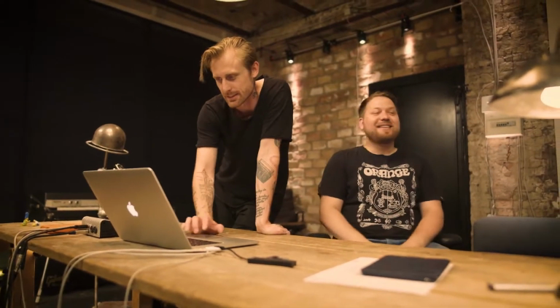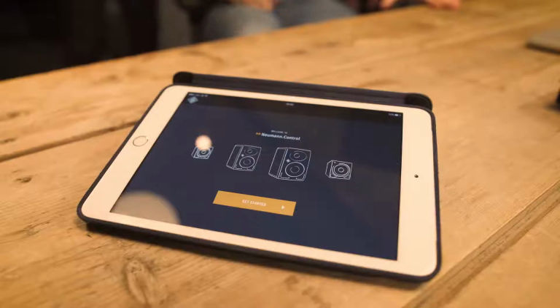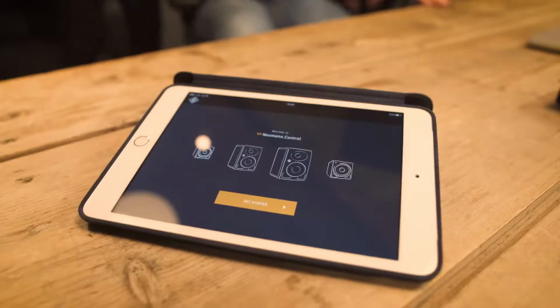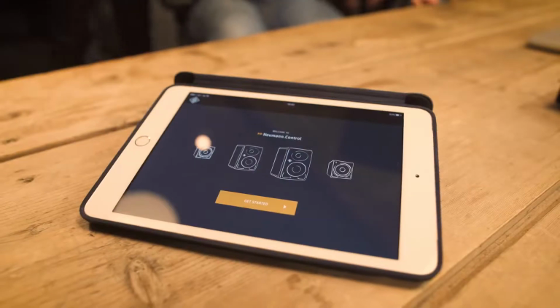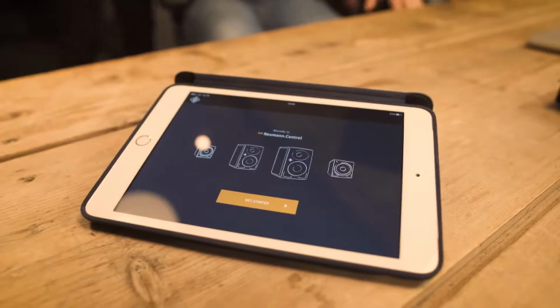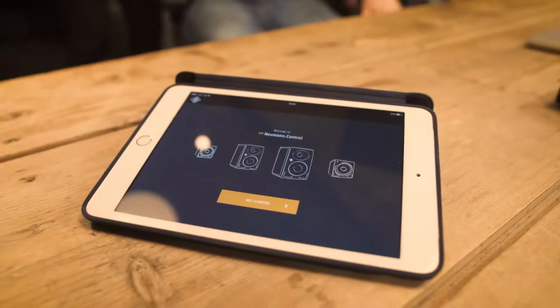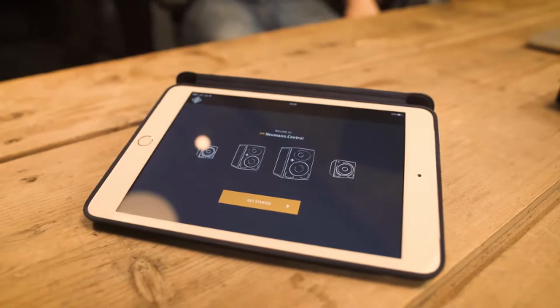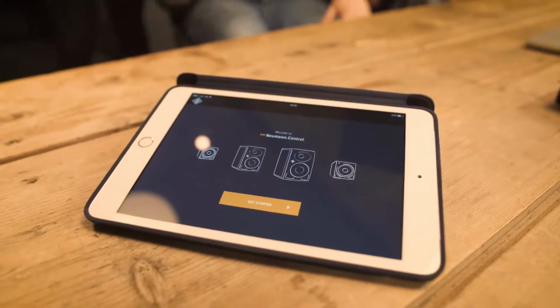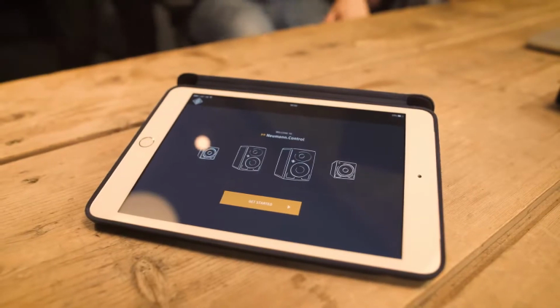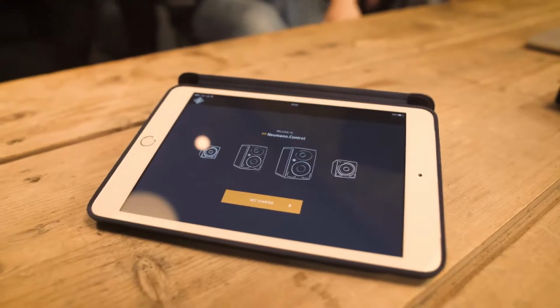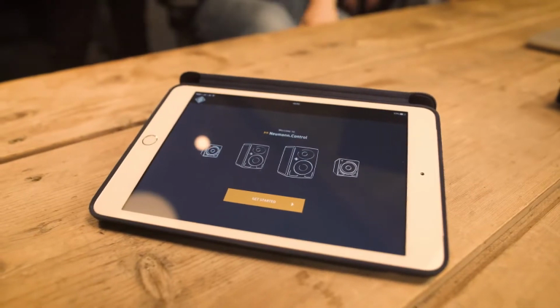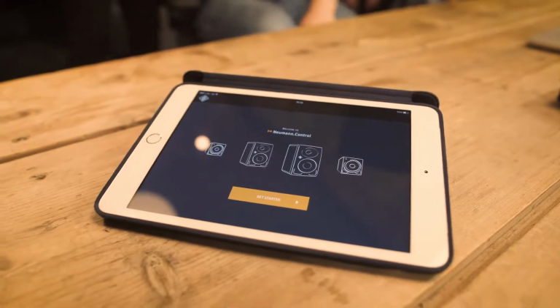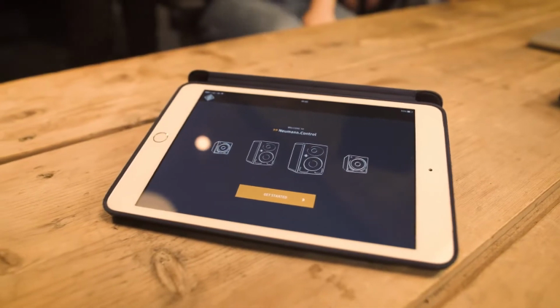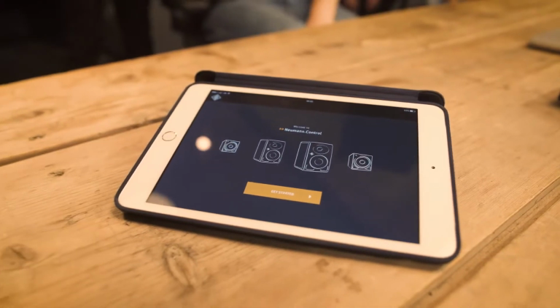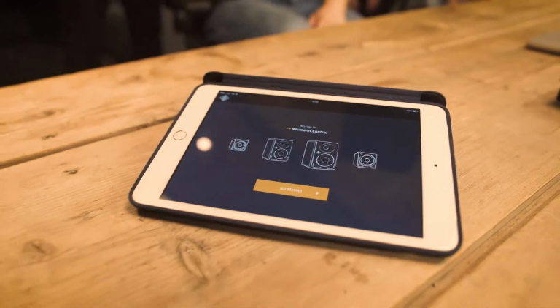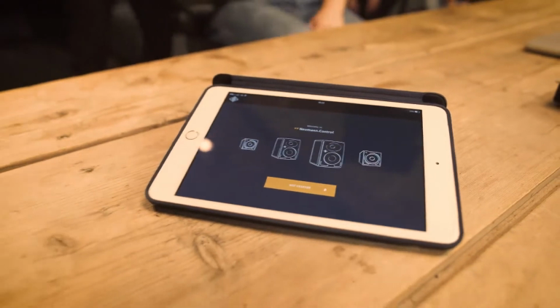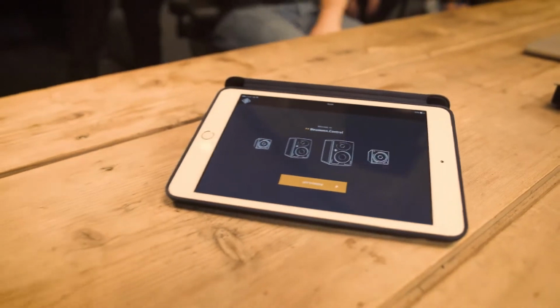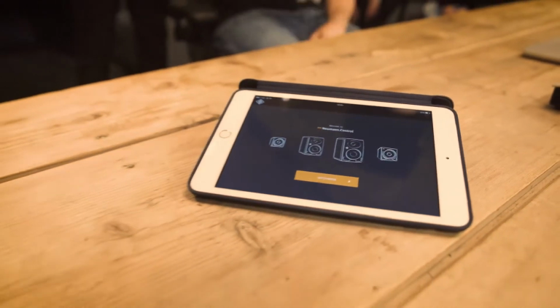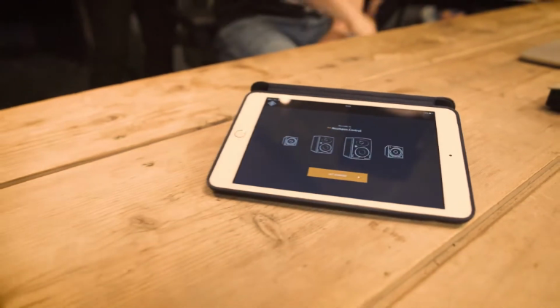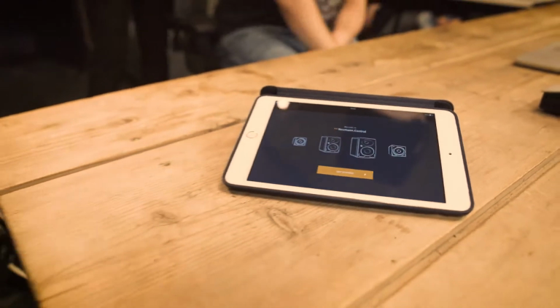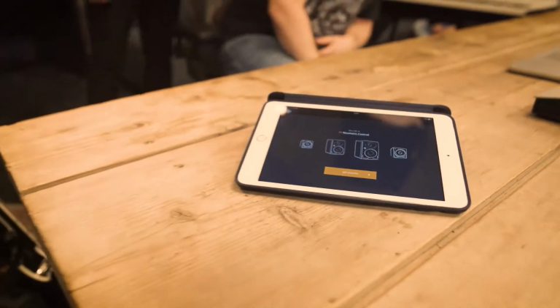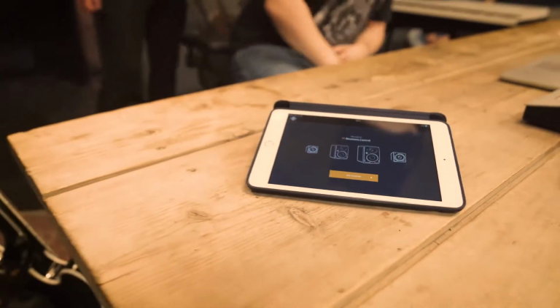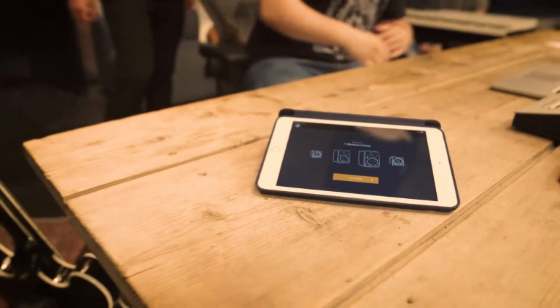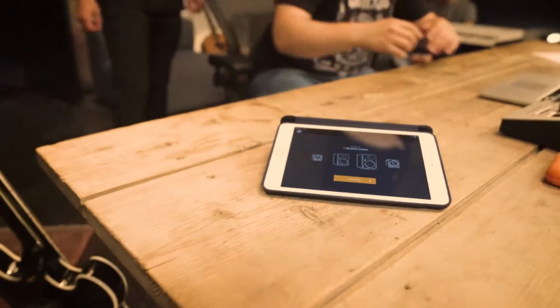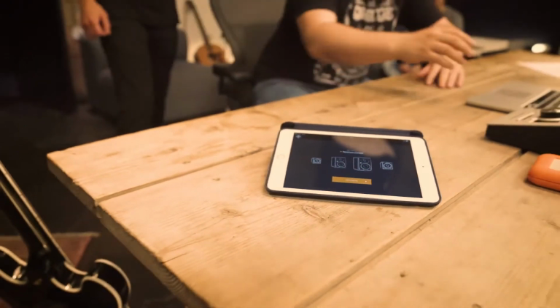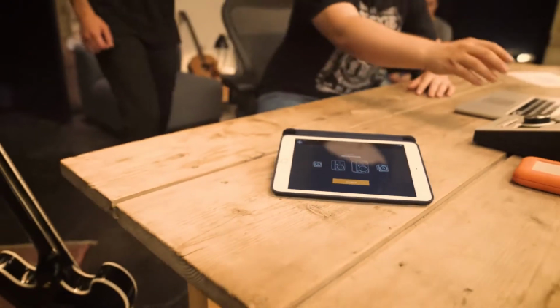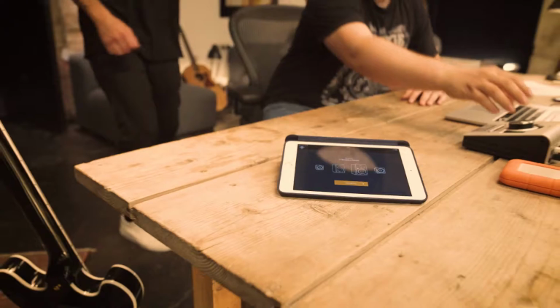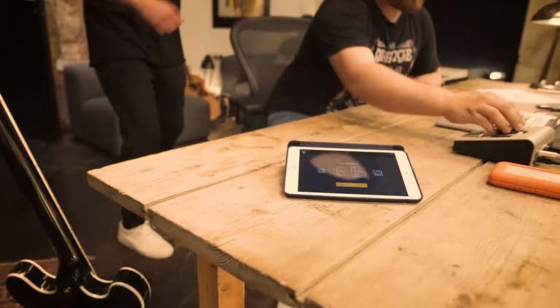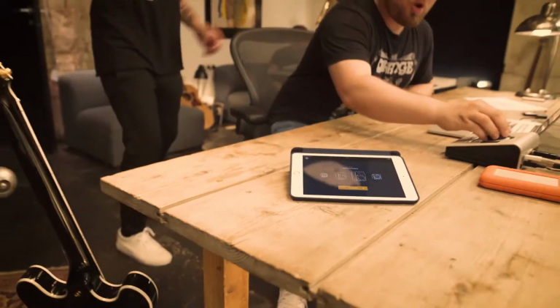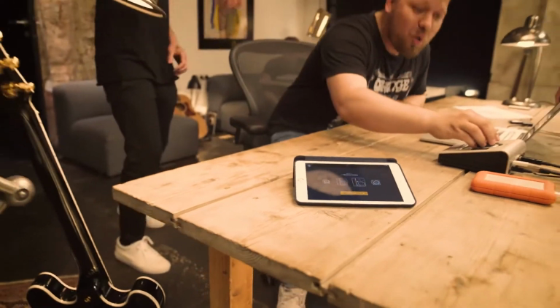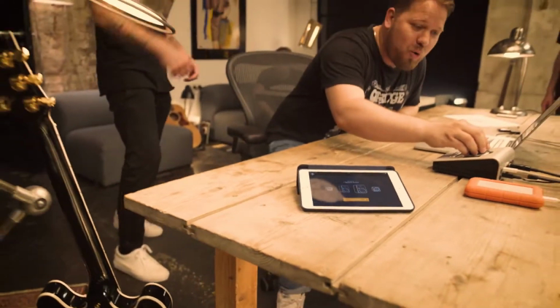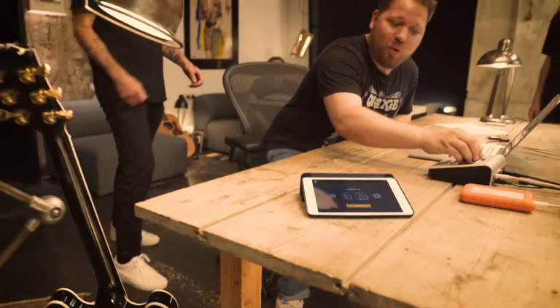In the next video, we will show you the Neumann Control software. See you soon.